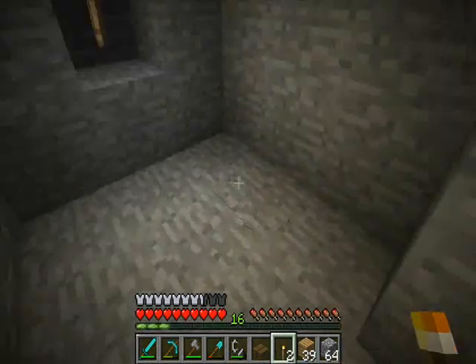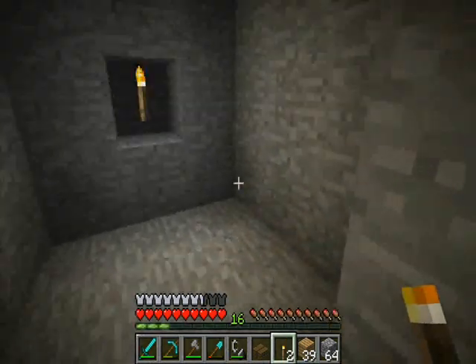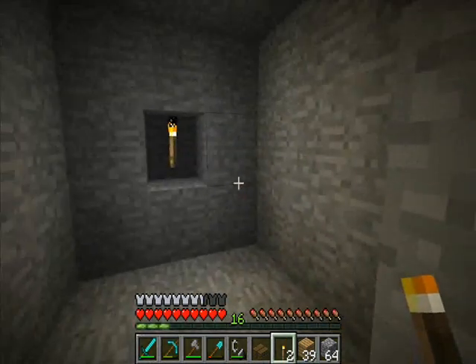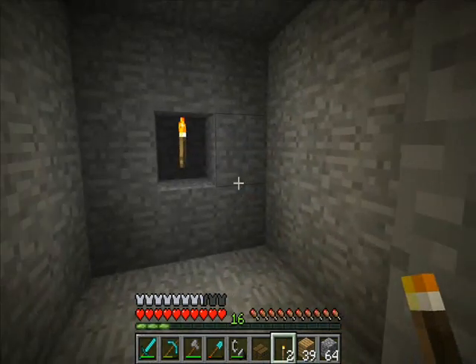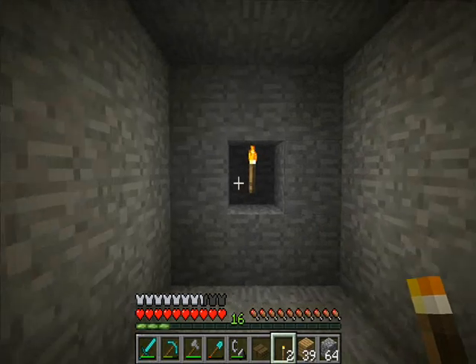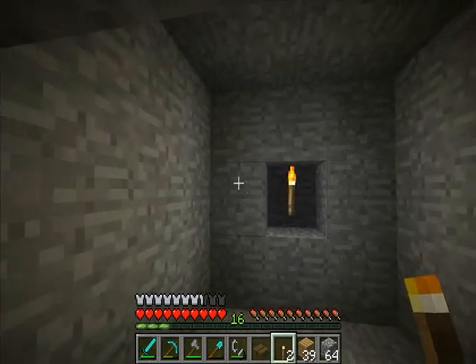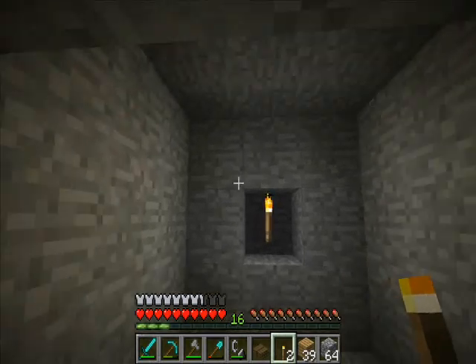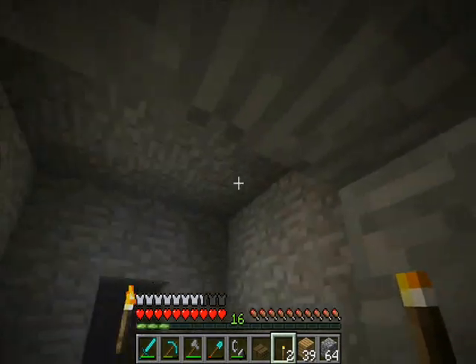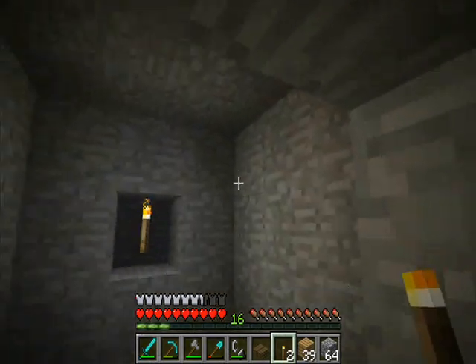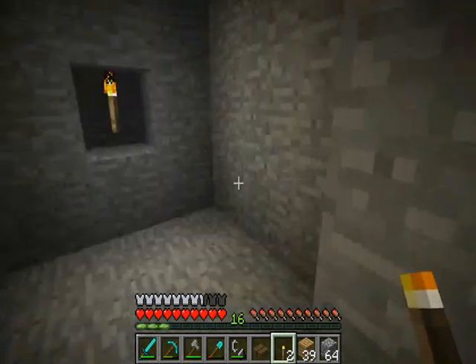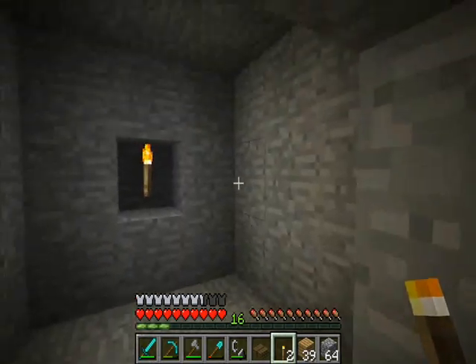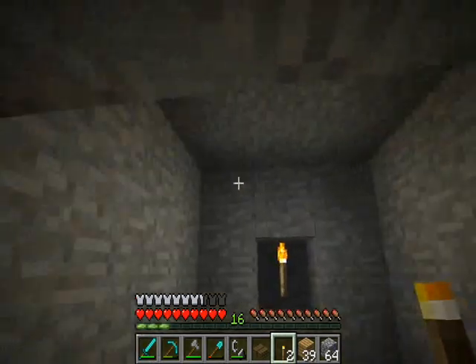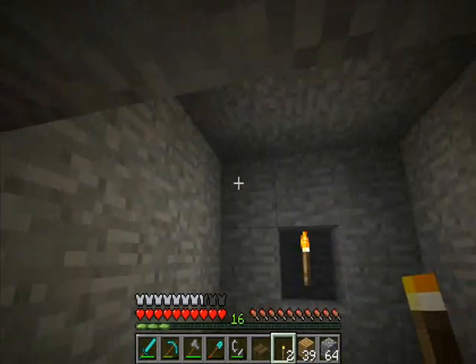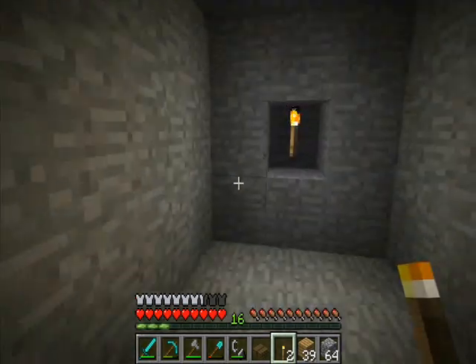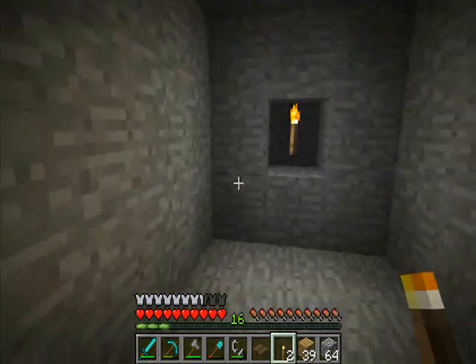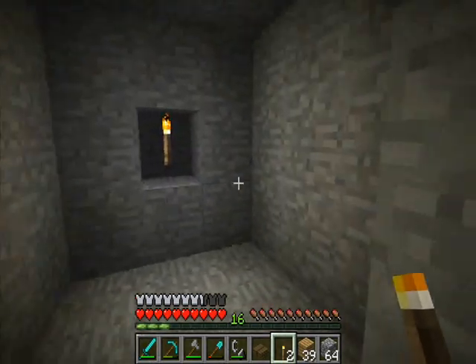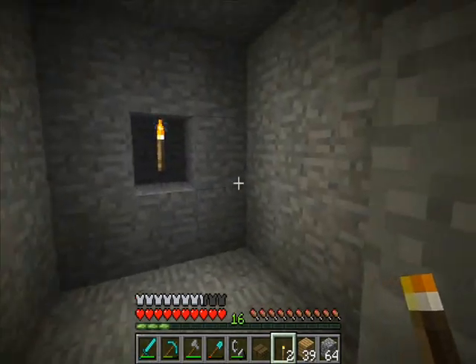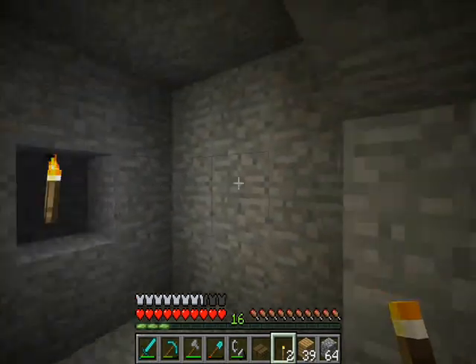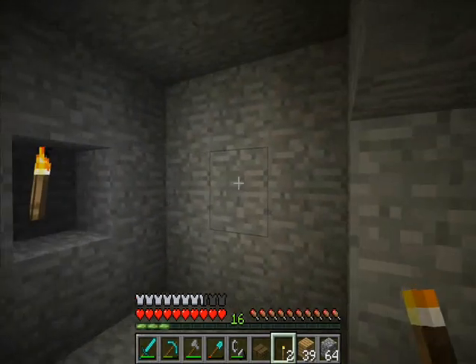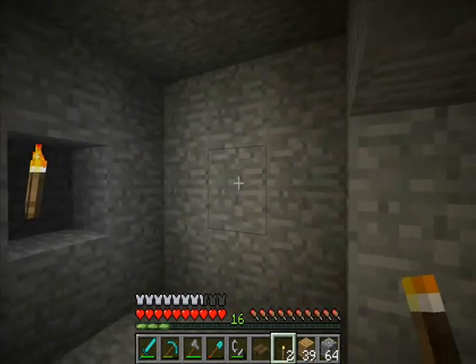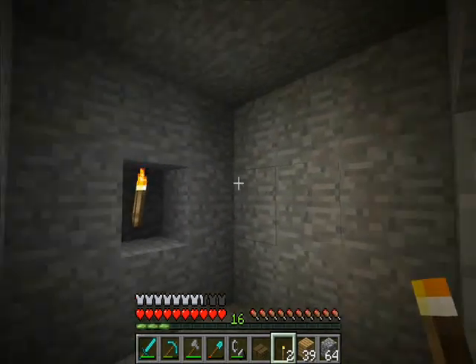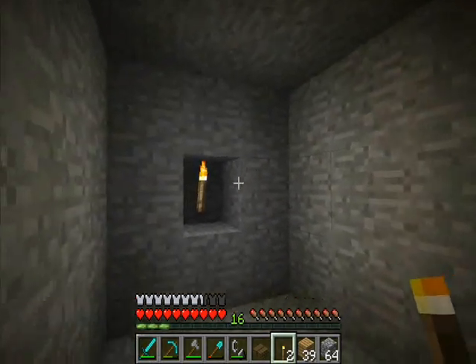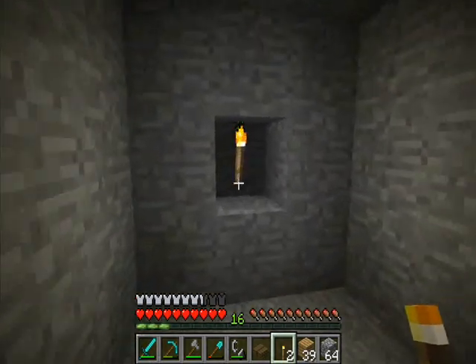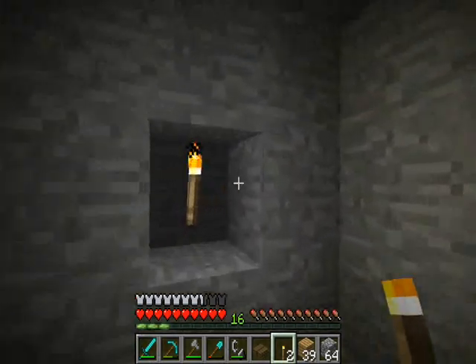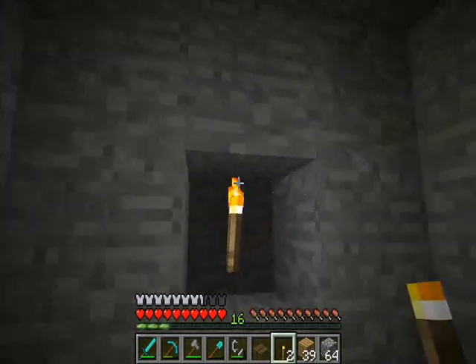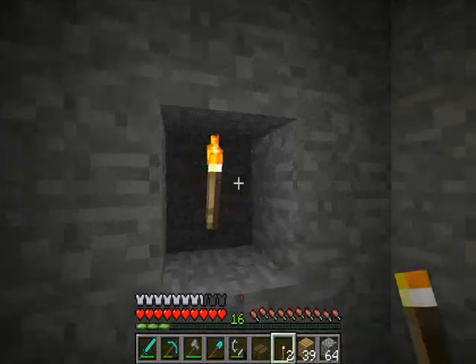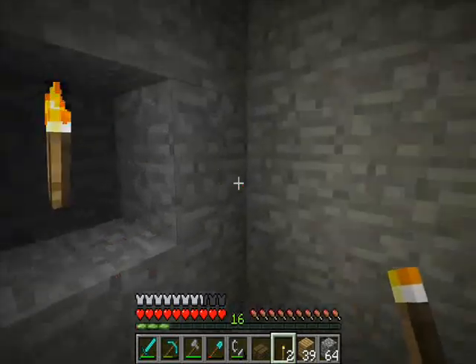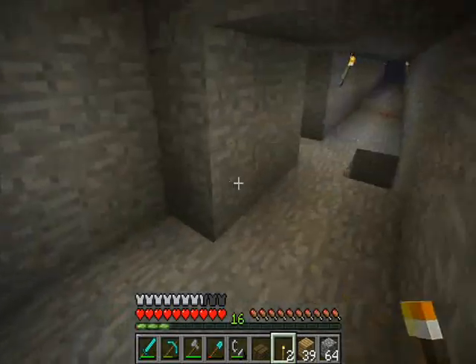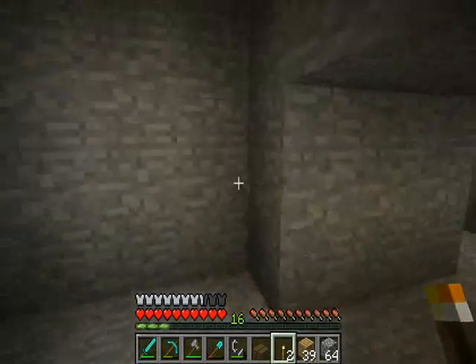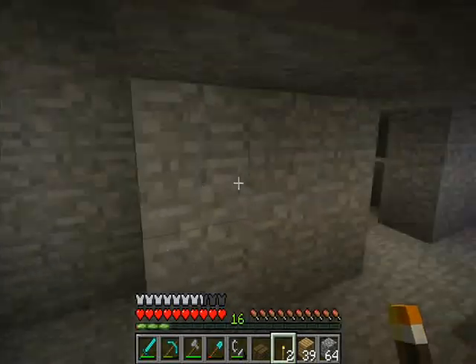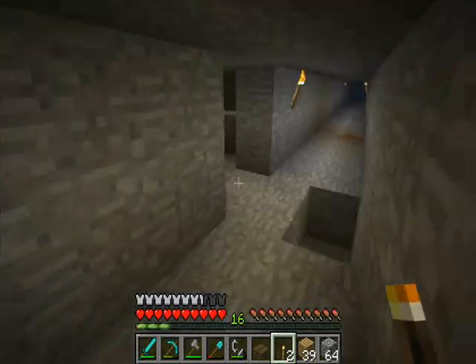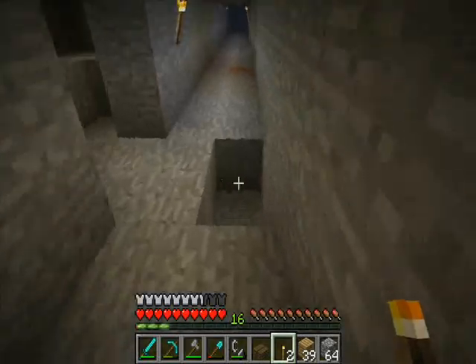Mining chargers also create a perfect shape — kind of perfect. There's always a hole at the back for some reason.